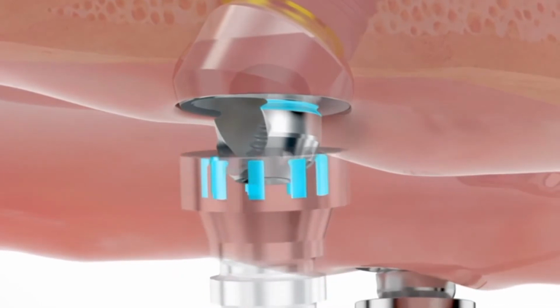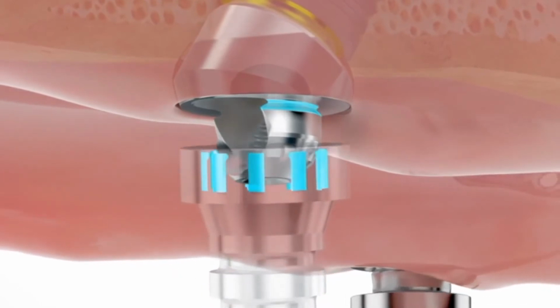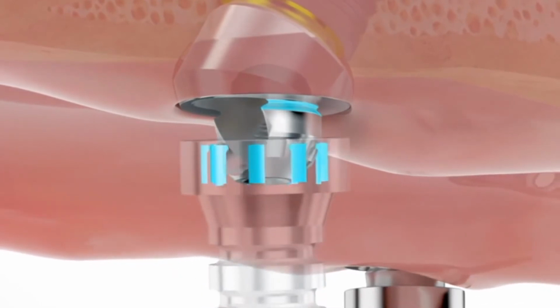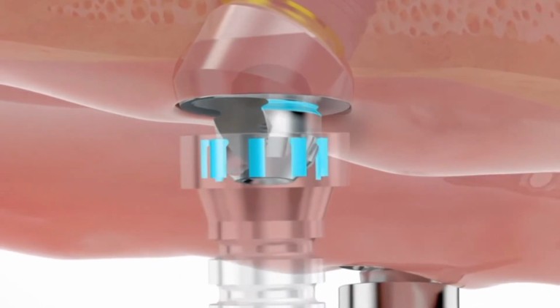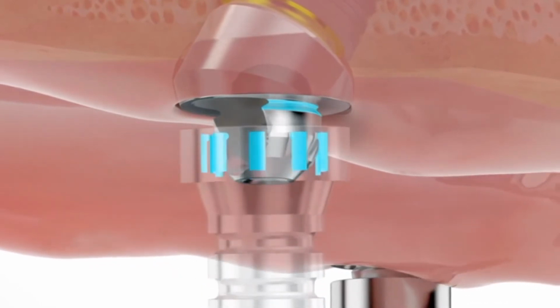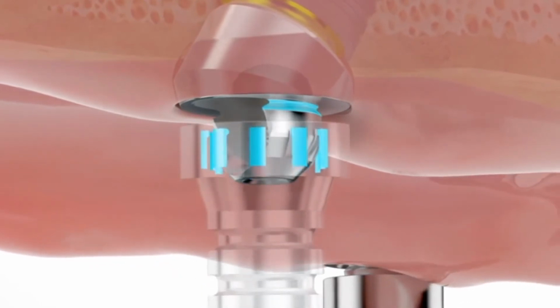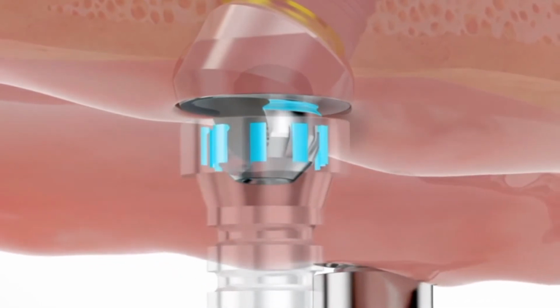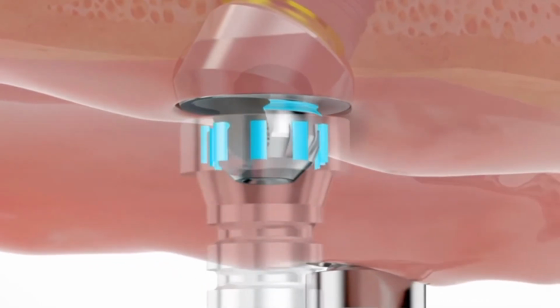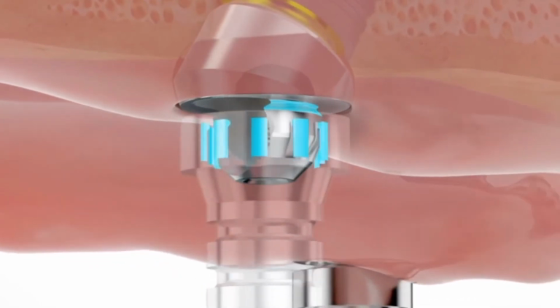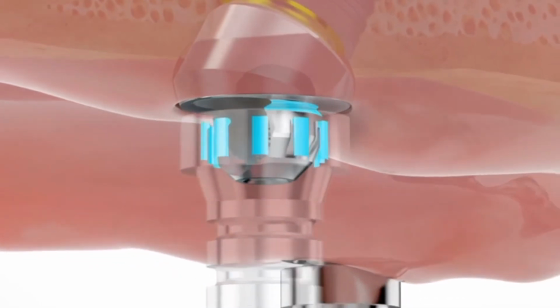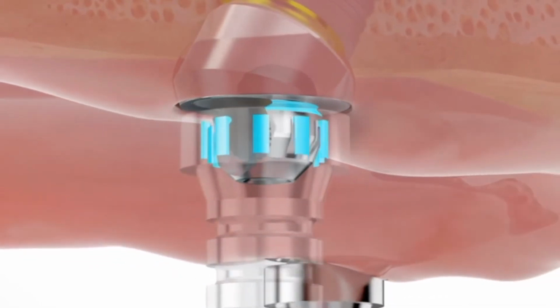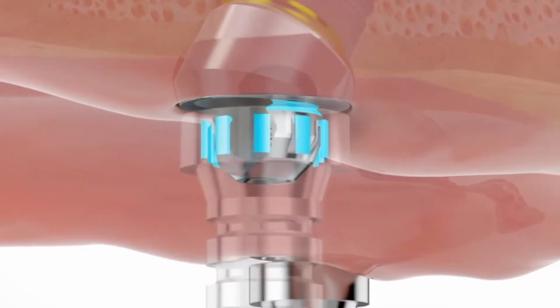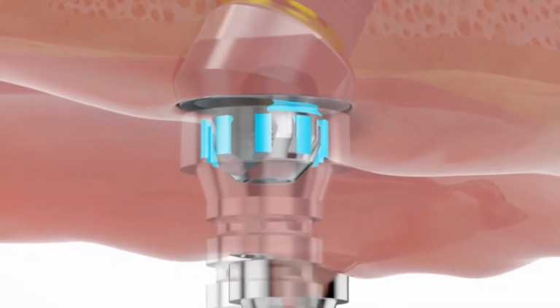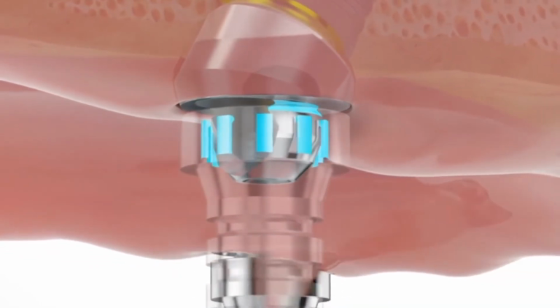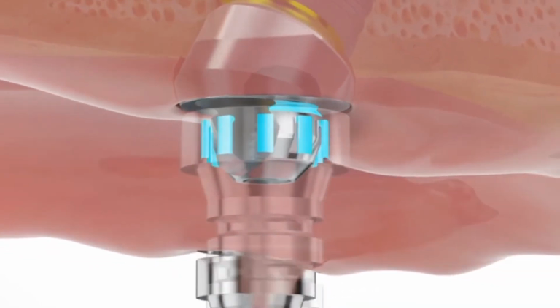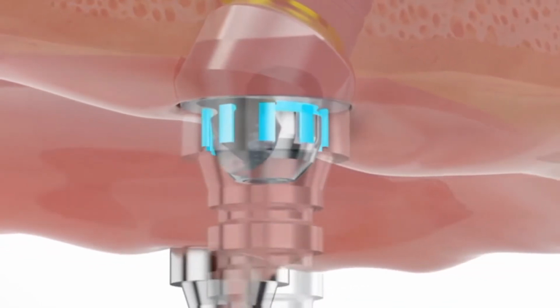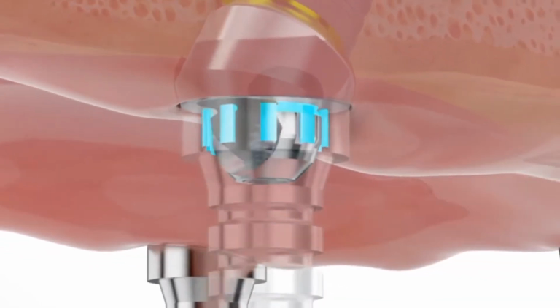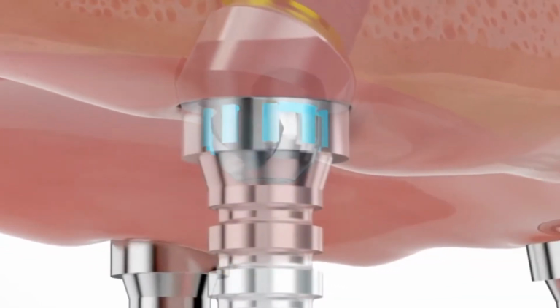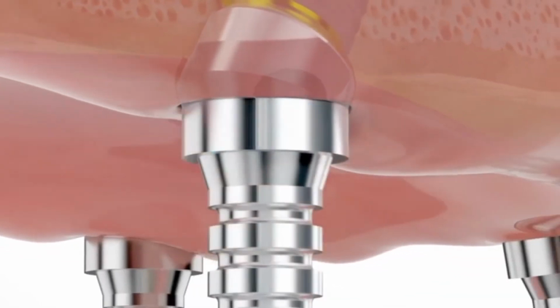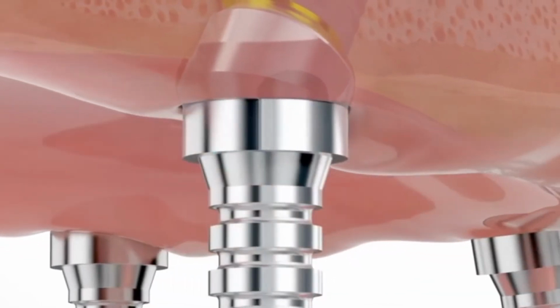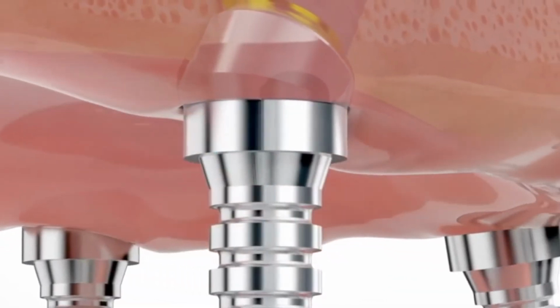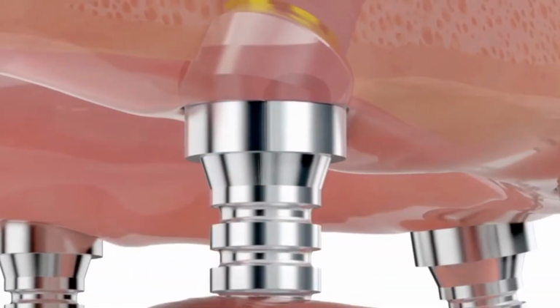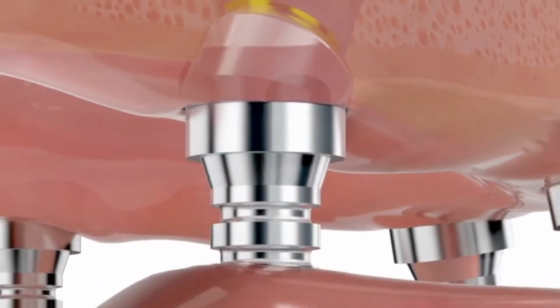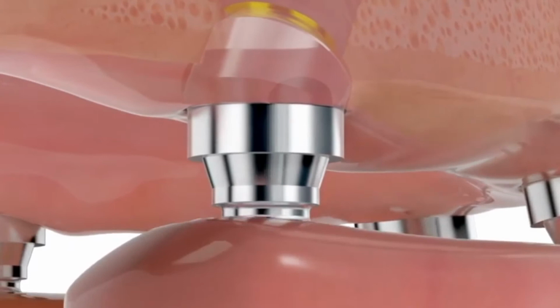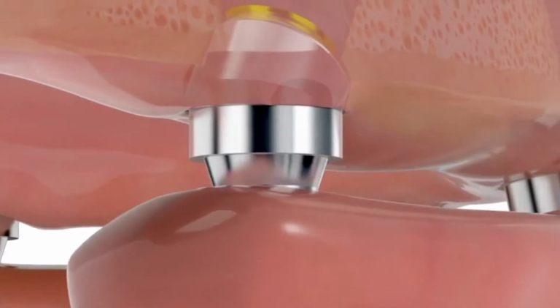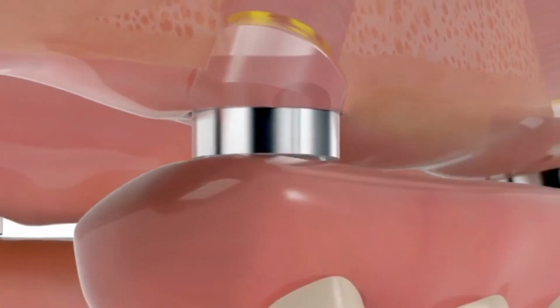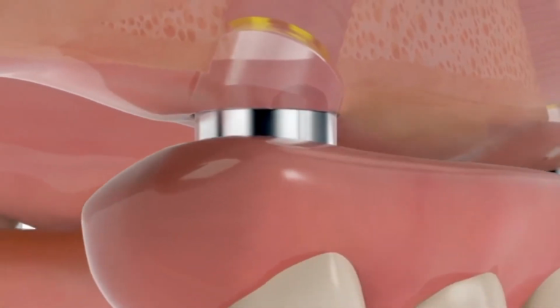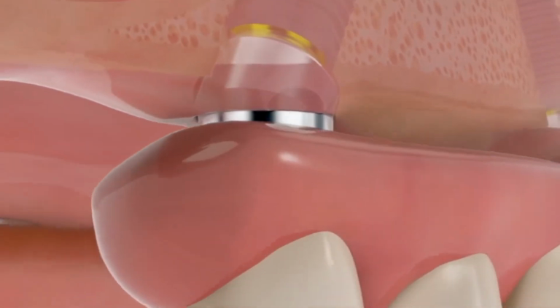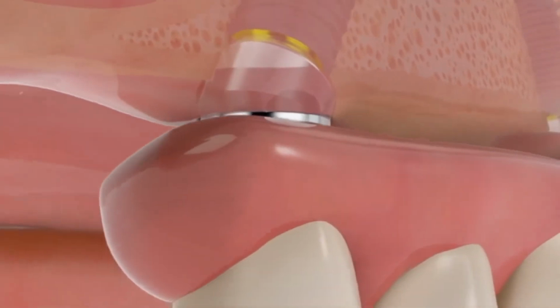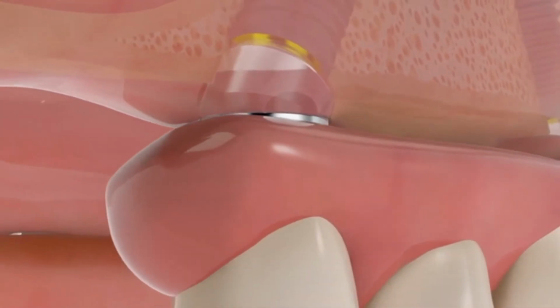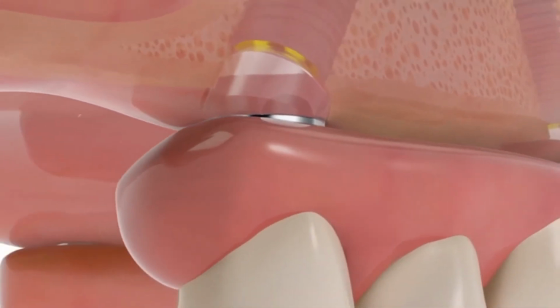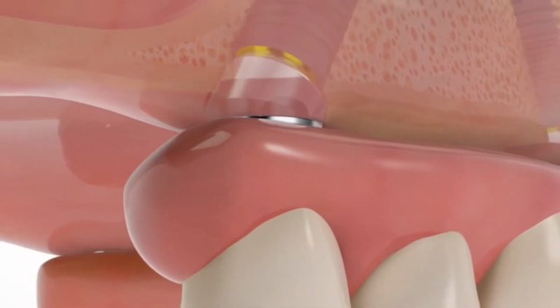The teeth will look great, you can't take them out of your mouth, and you can eat and speak with confidence.